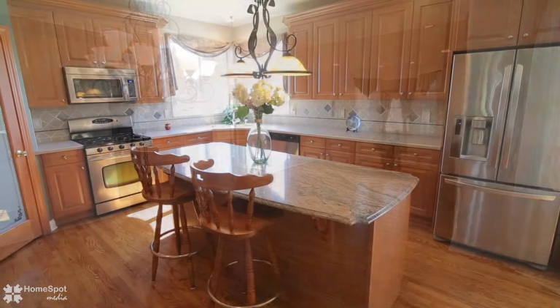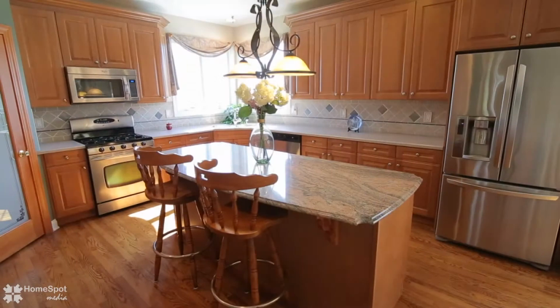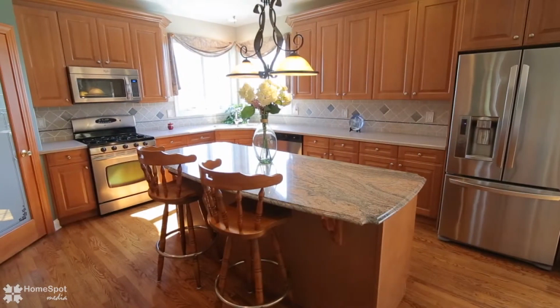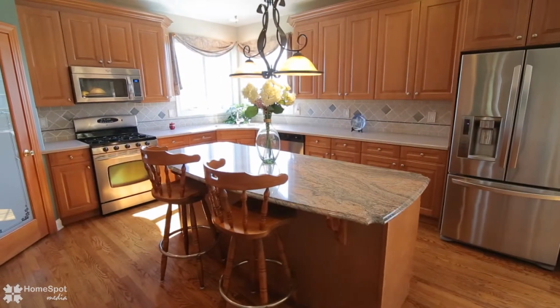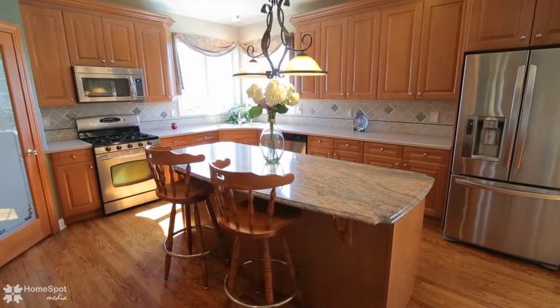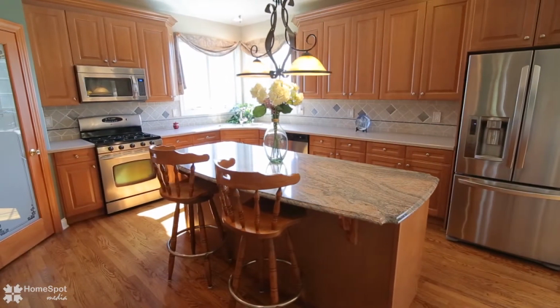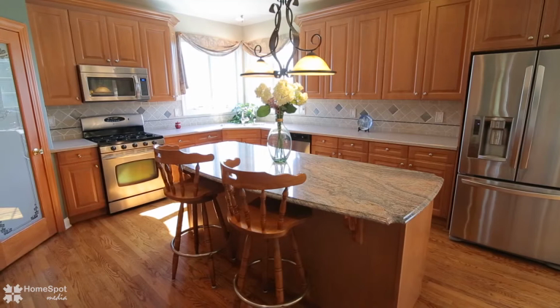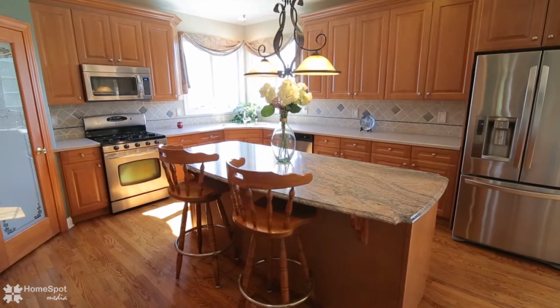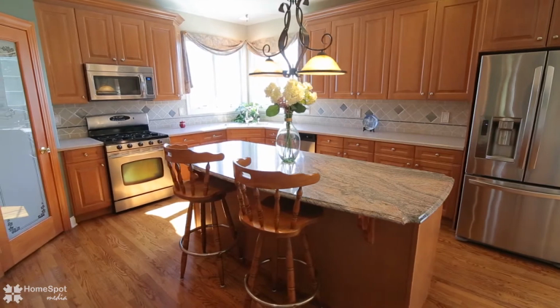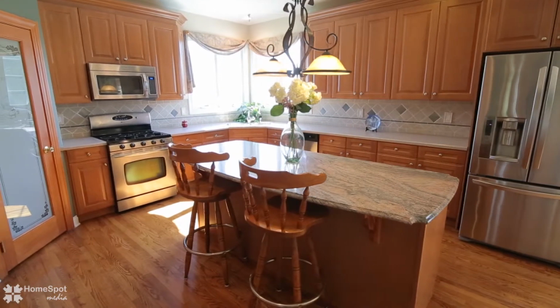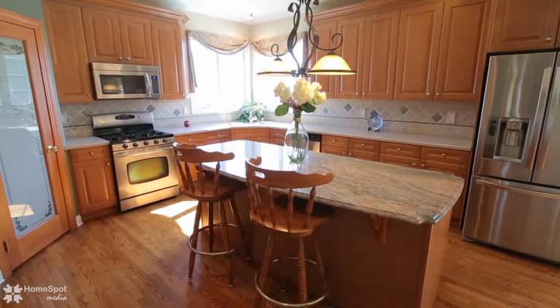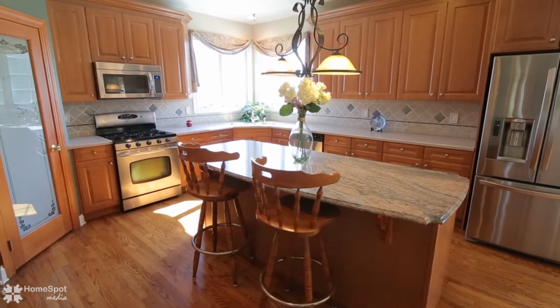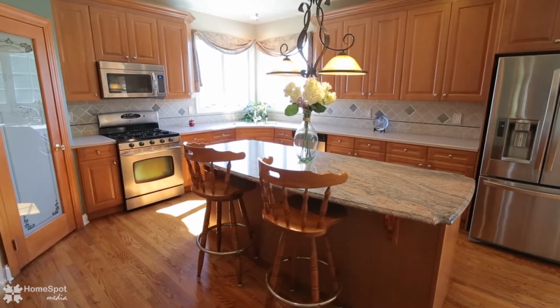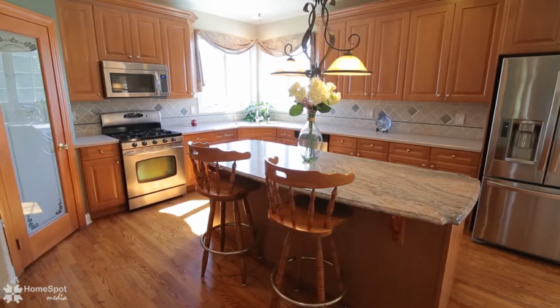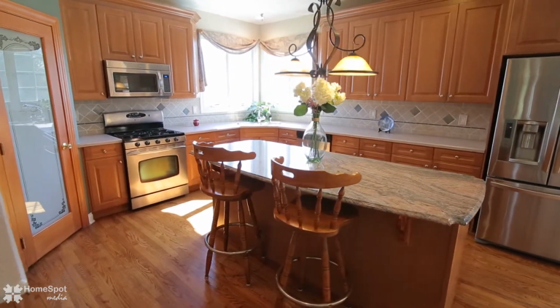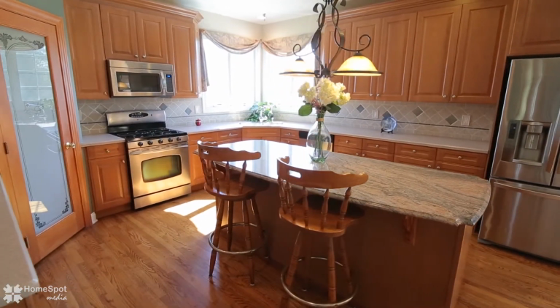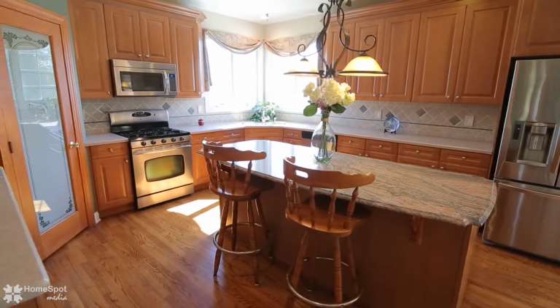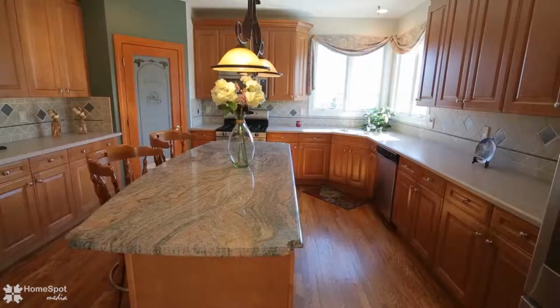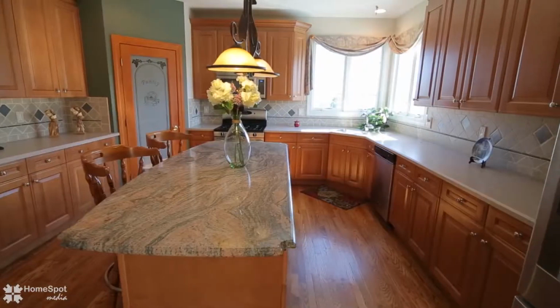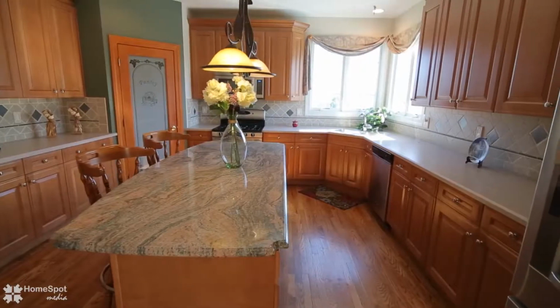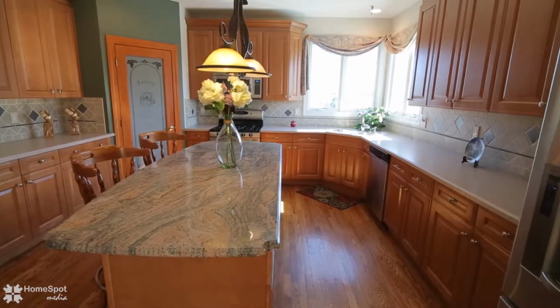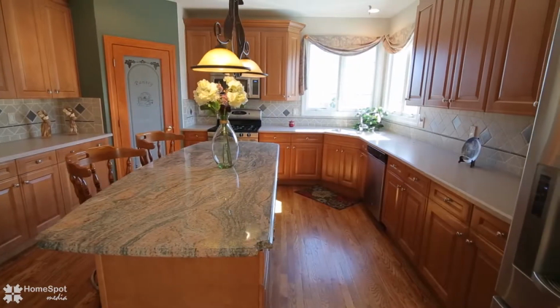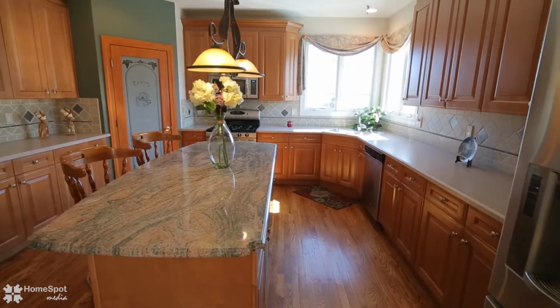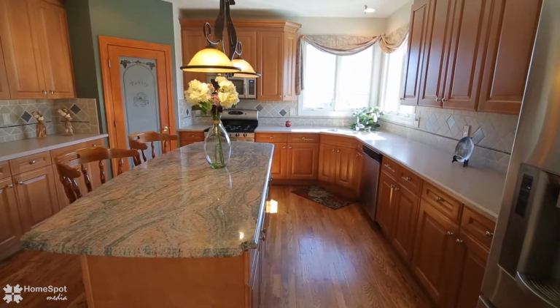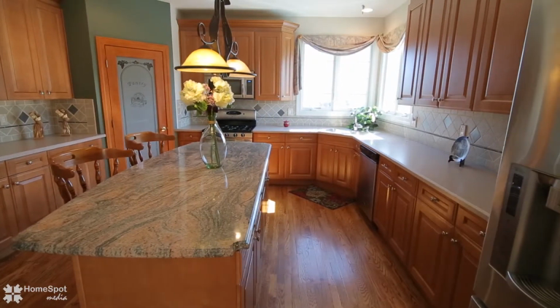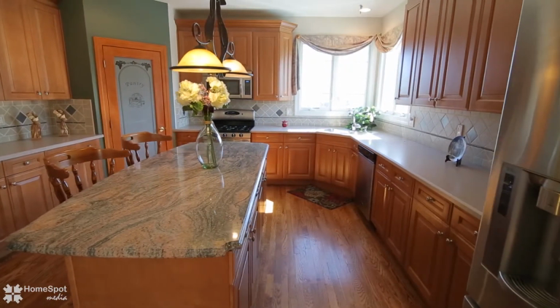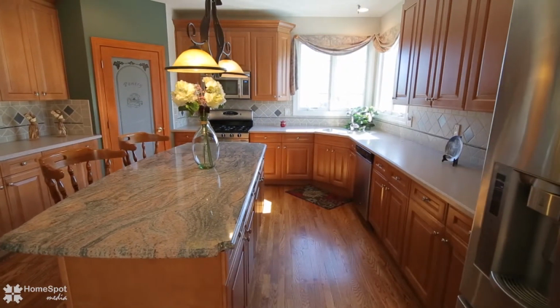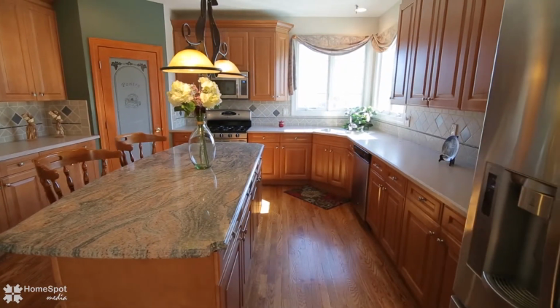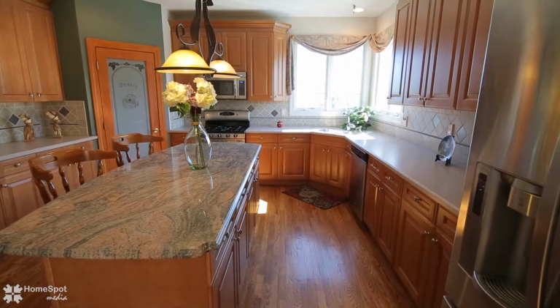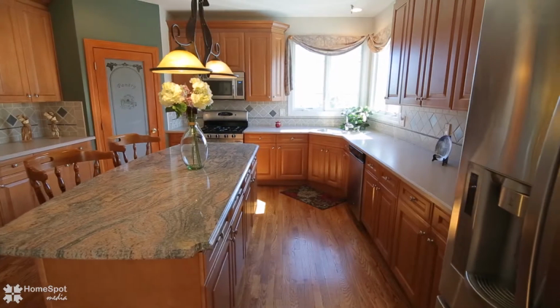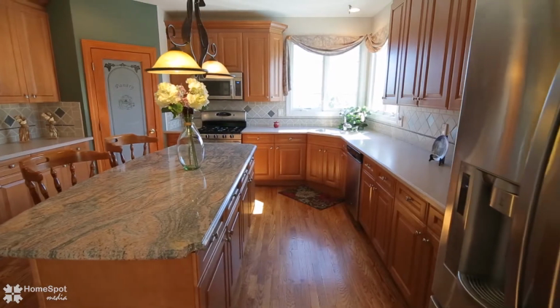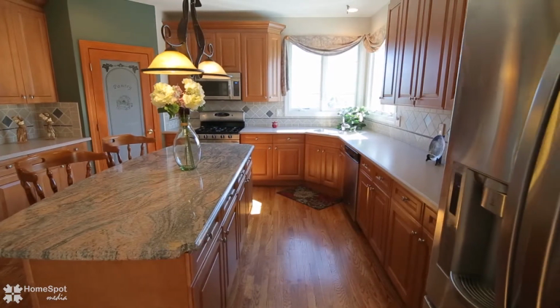The tastefully designed kitchen has contrasting countertops of granite and corian, stainless appliances, and a walk-in pantry.